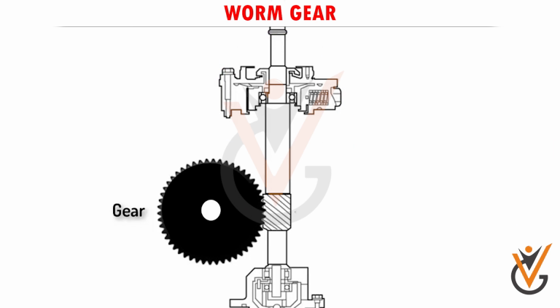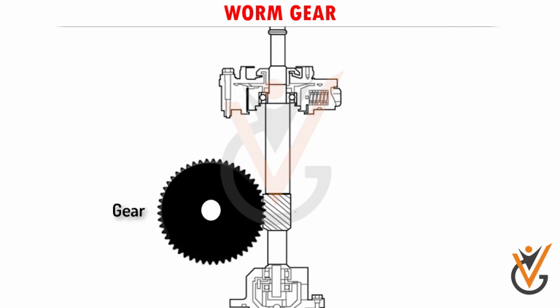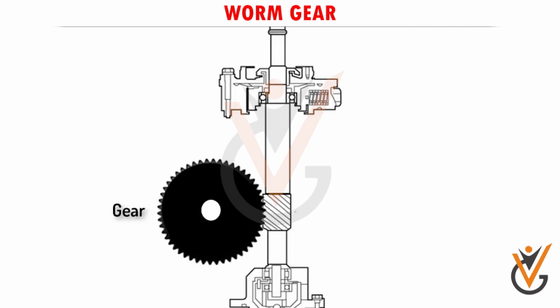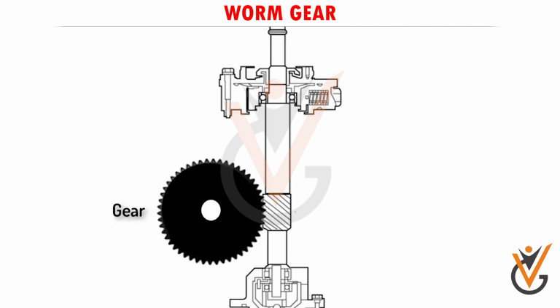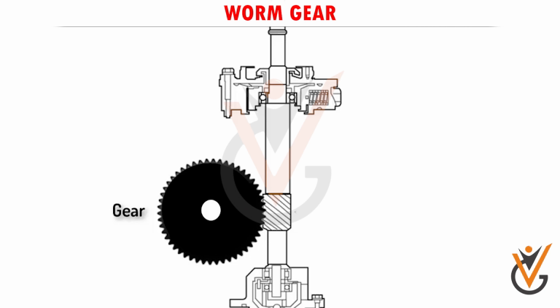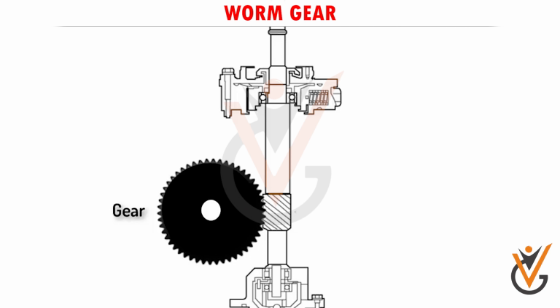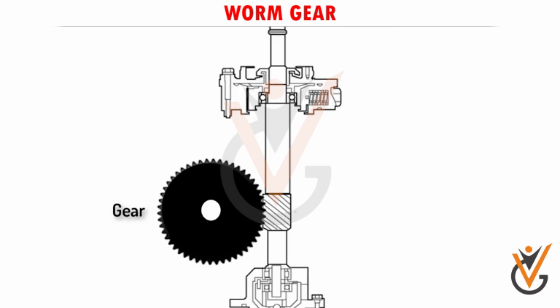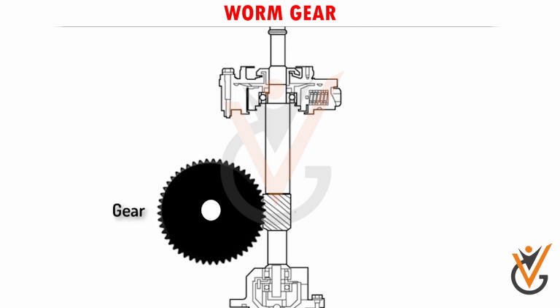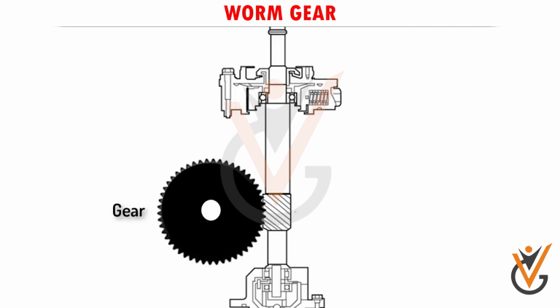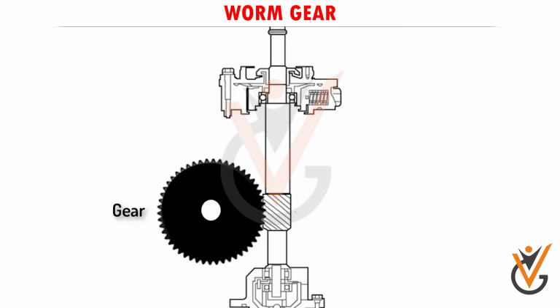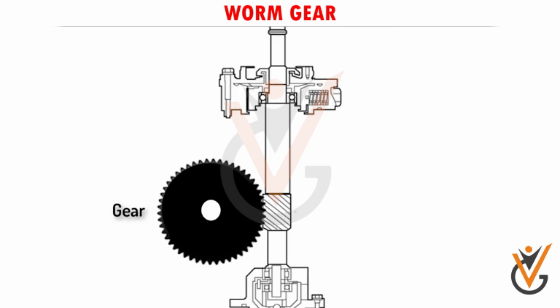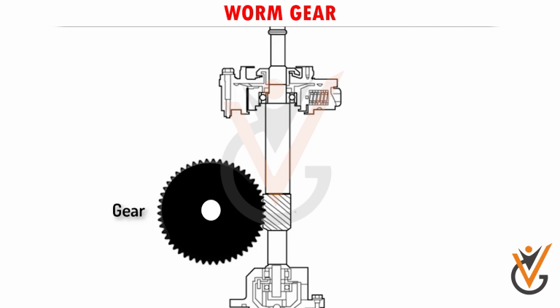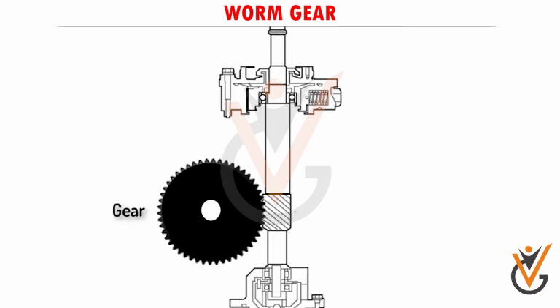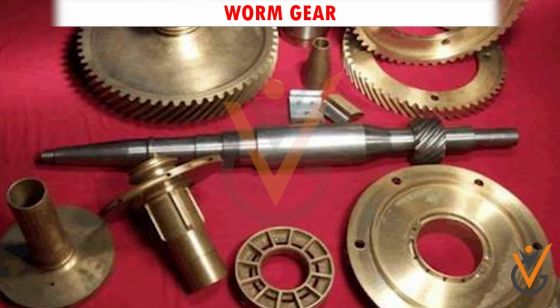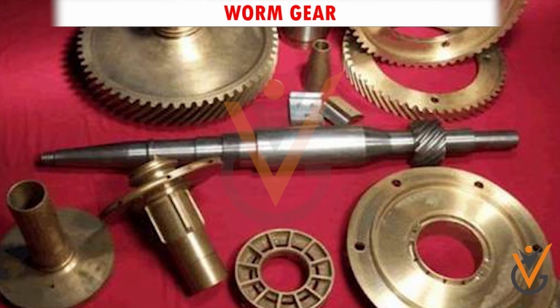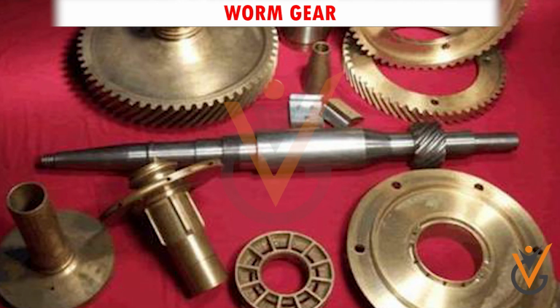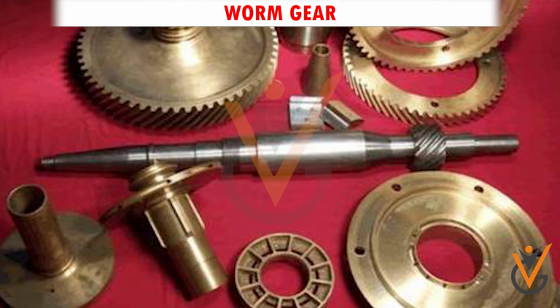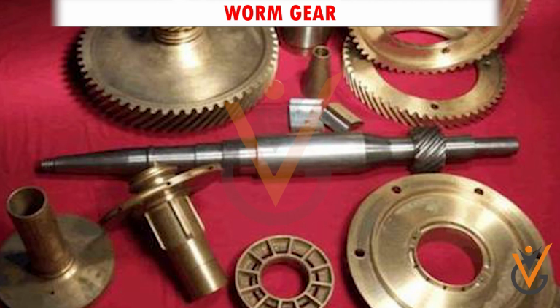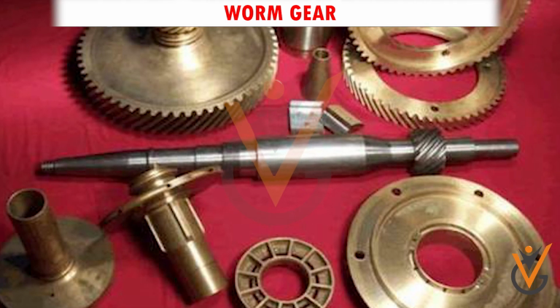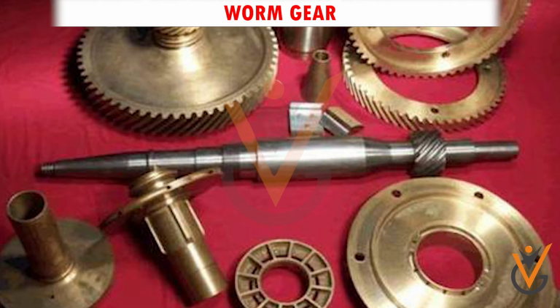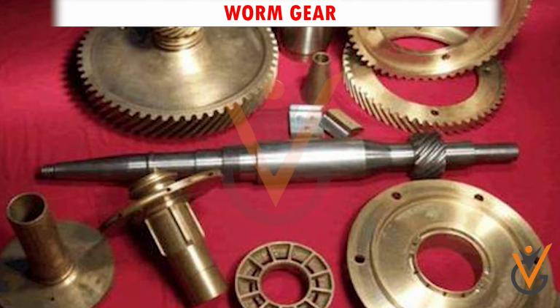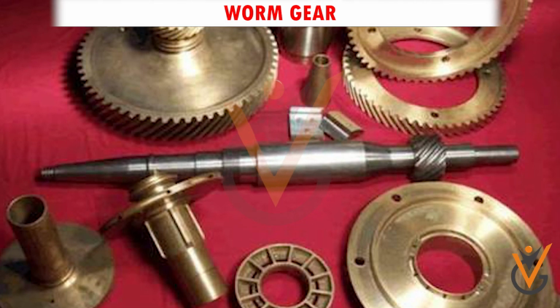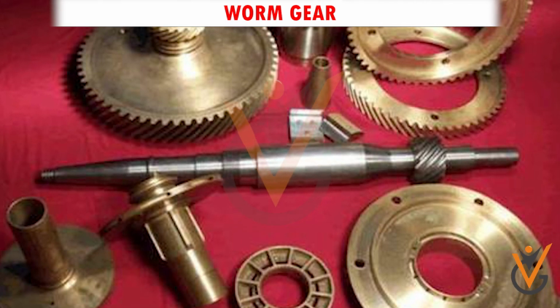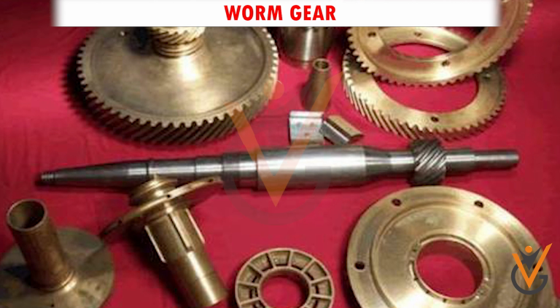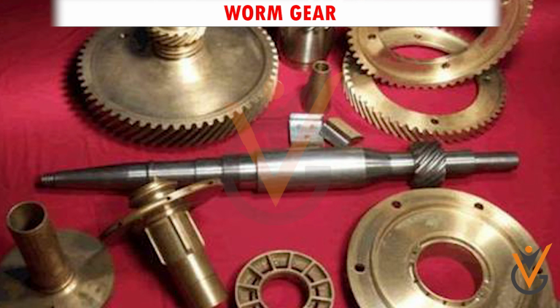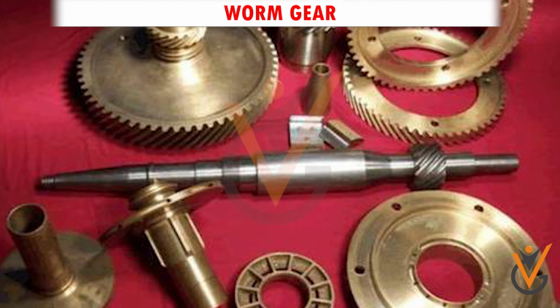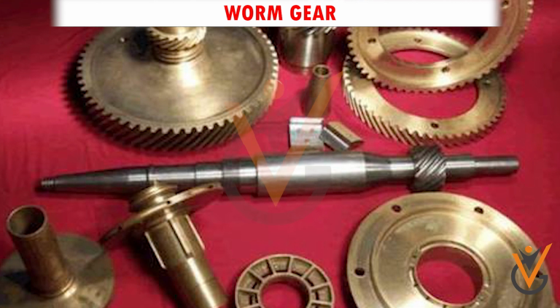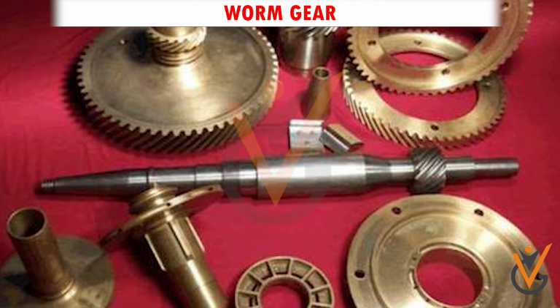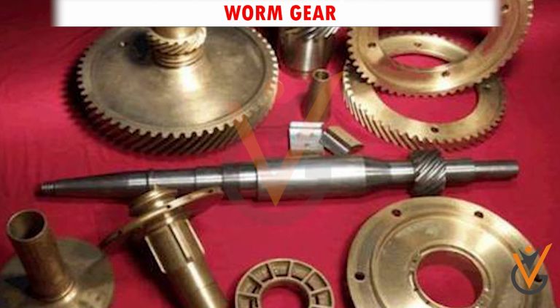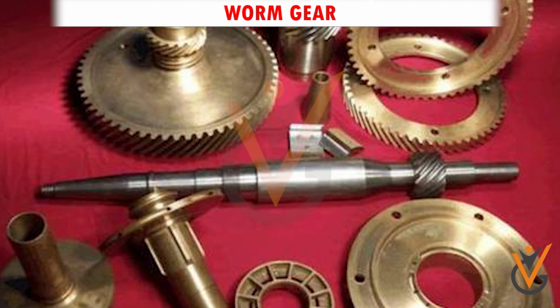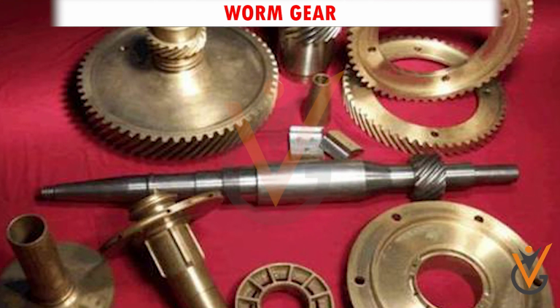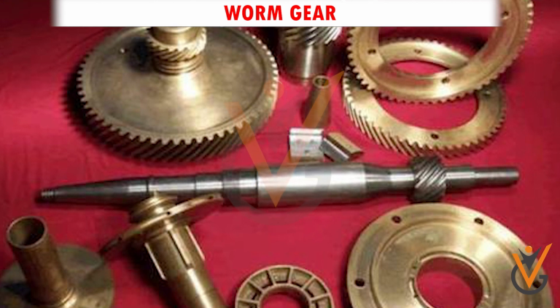Worm gear: a worm gear is placed between the horizontal and vertical shafts for the transfer of rotational motion. The most common worm gears are made with a brass wheel and a steel worm.